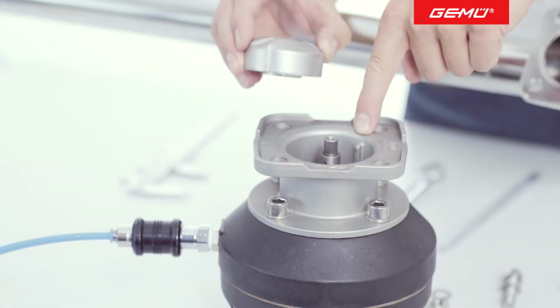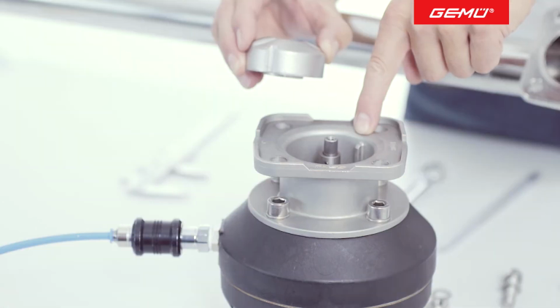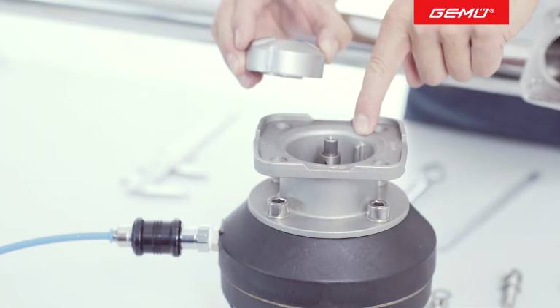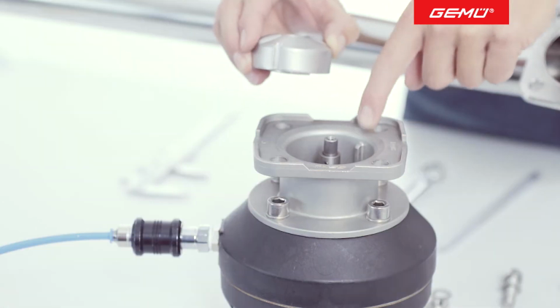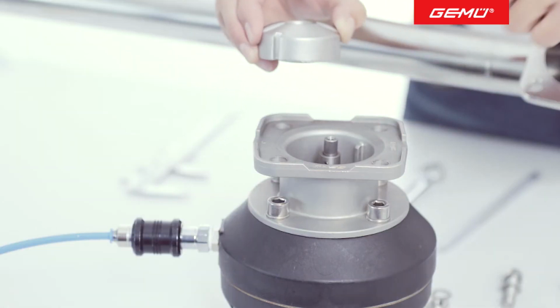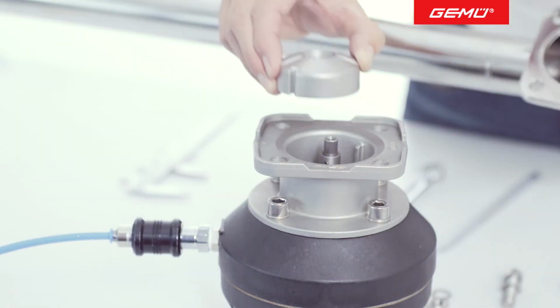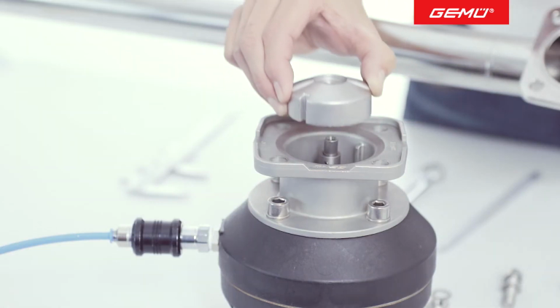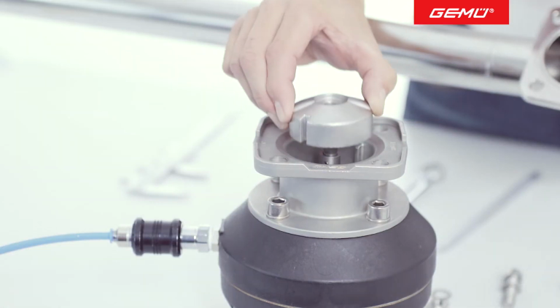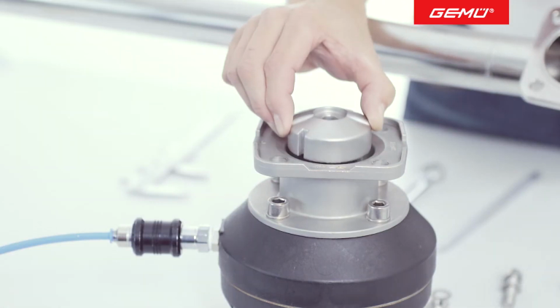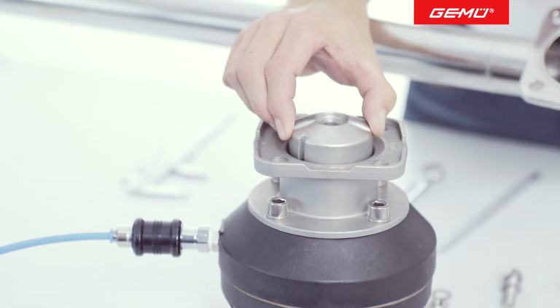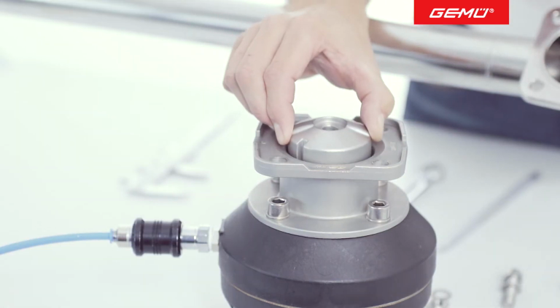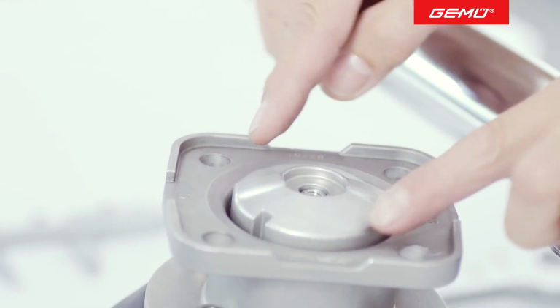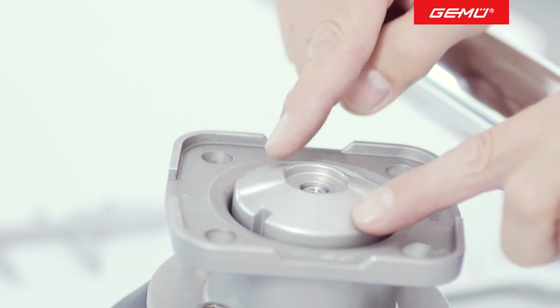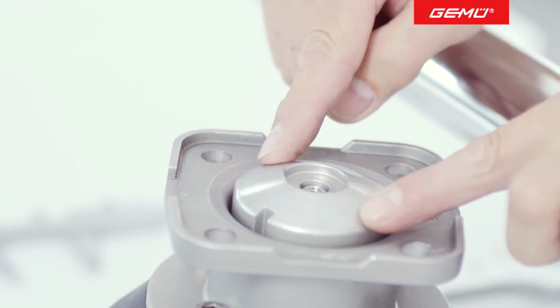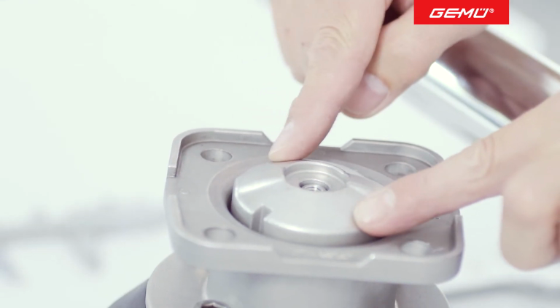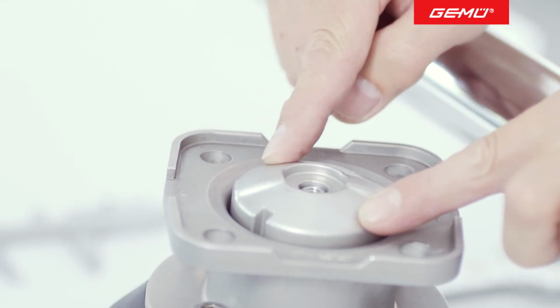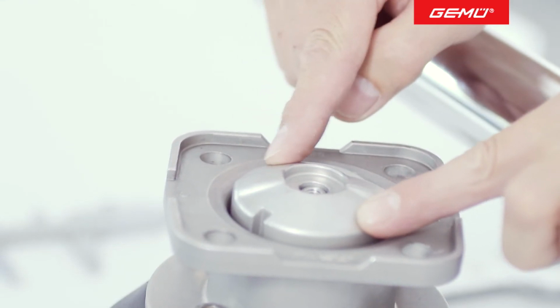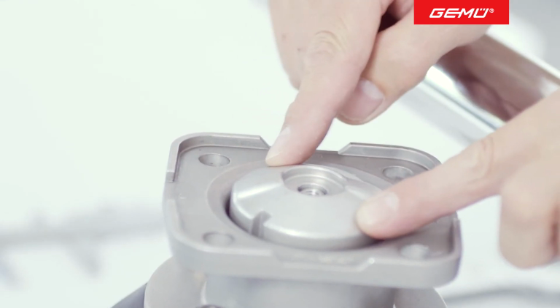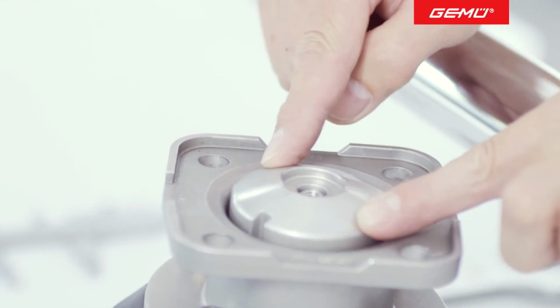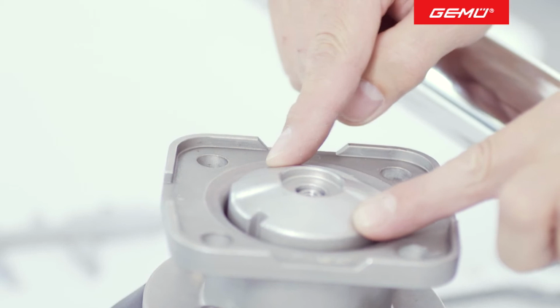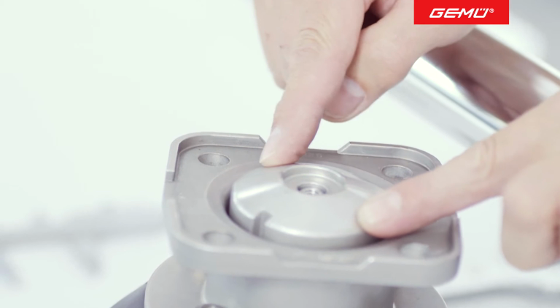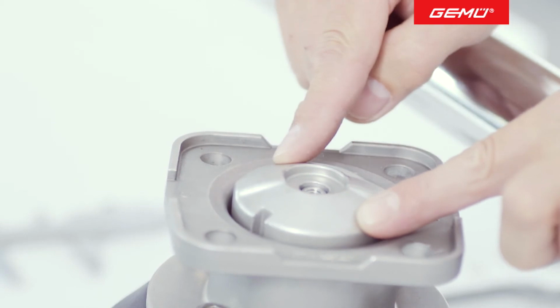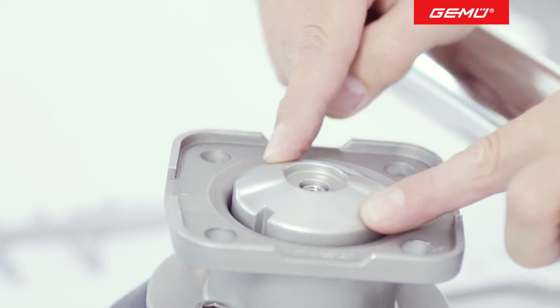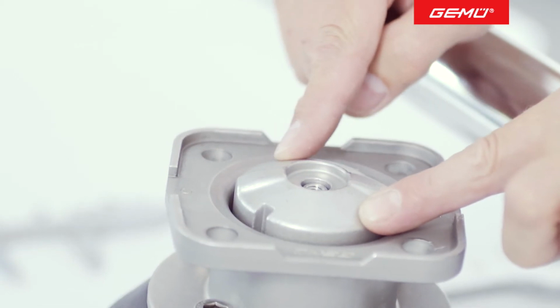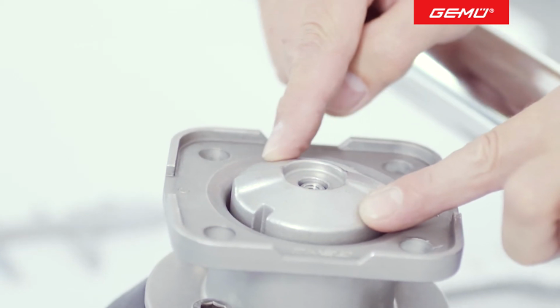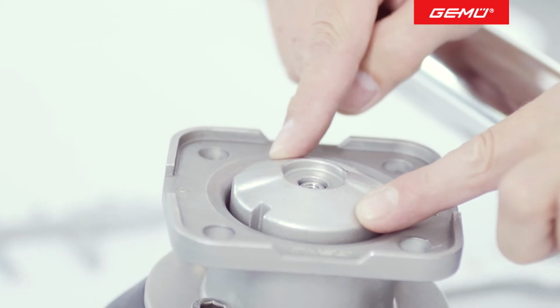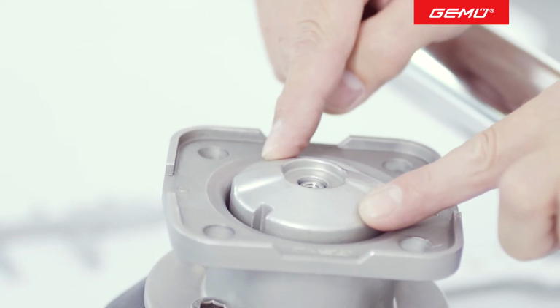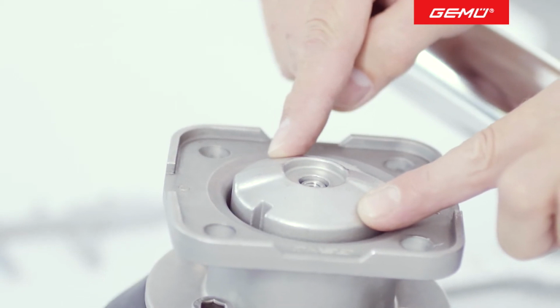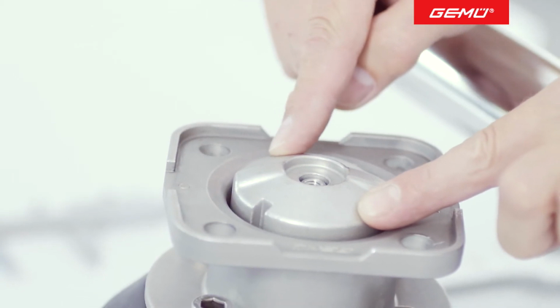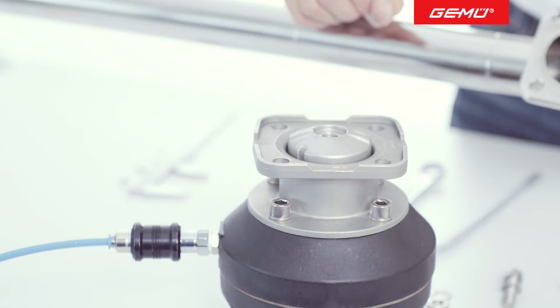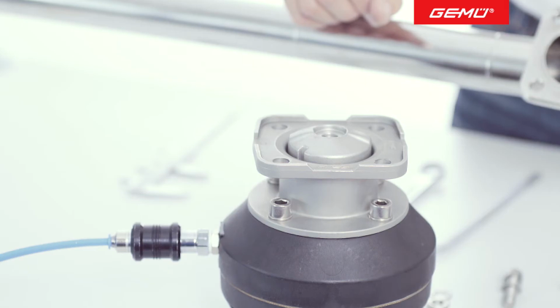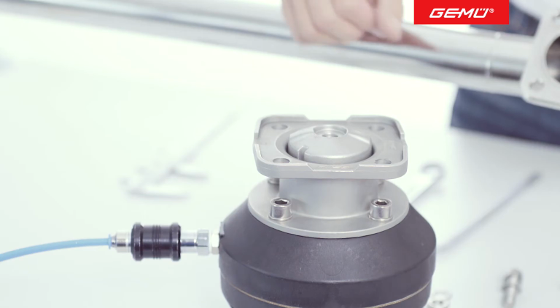This protects the compressor from being twisted. At the same time, the weir on the compressor is correctly aligned with the sealing weir of the valve body.